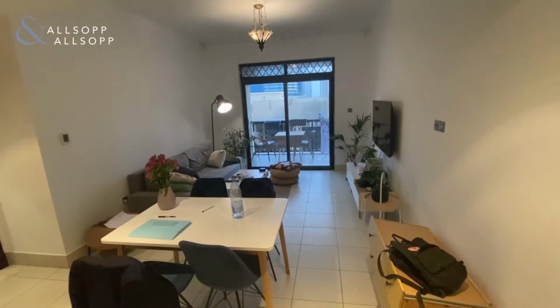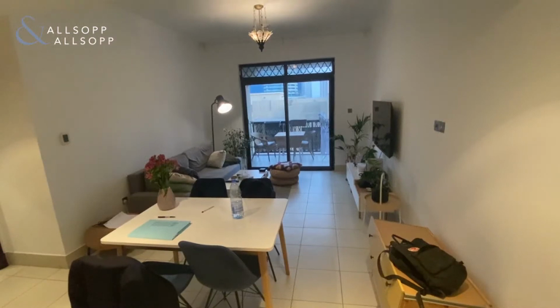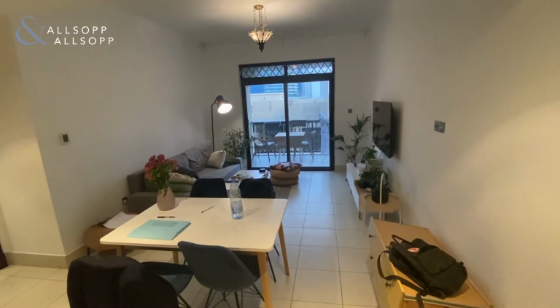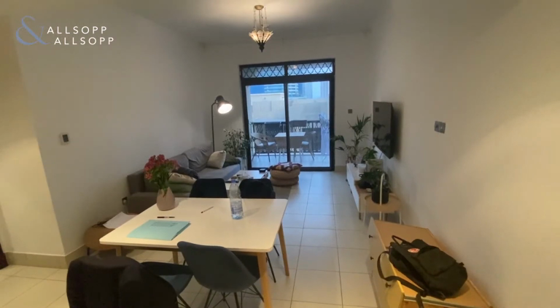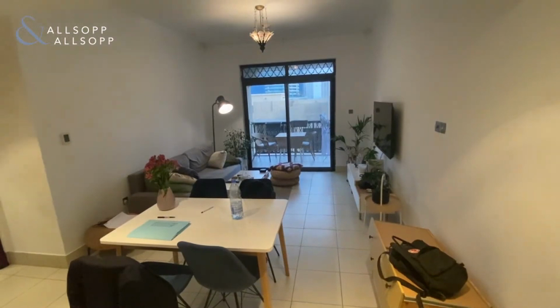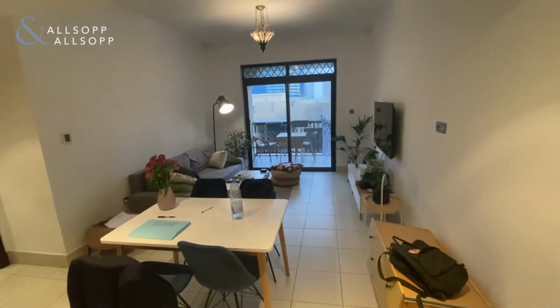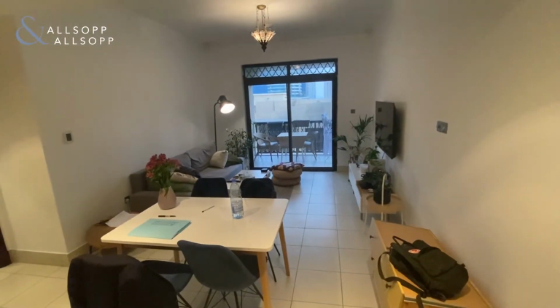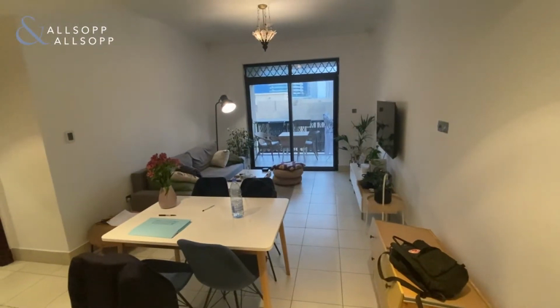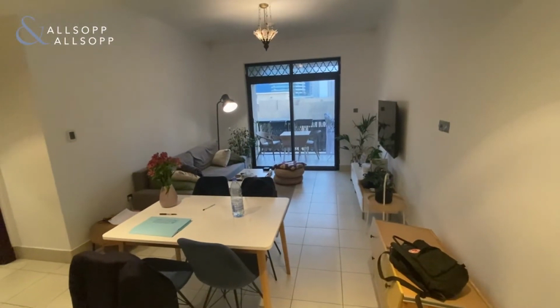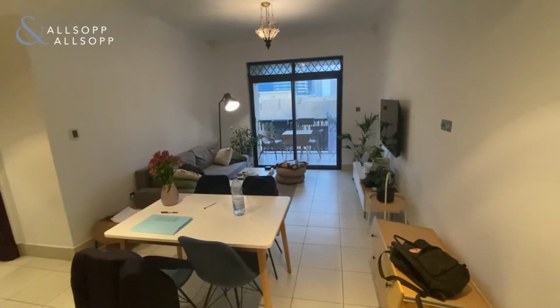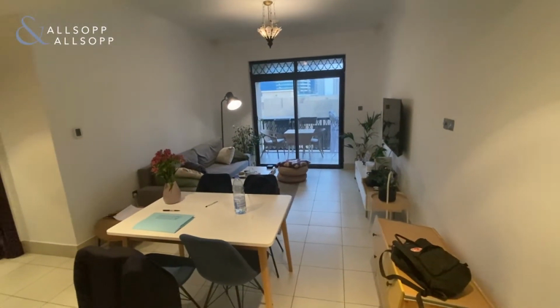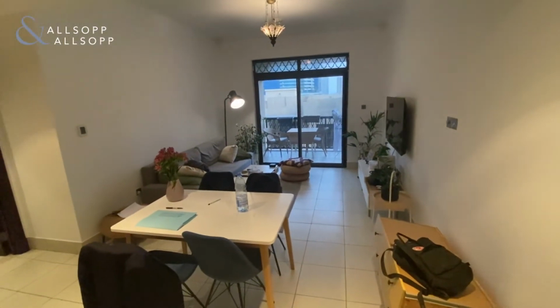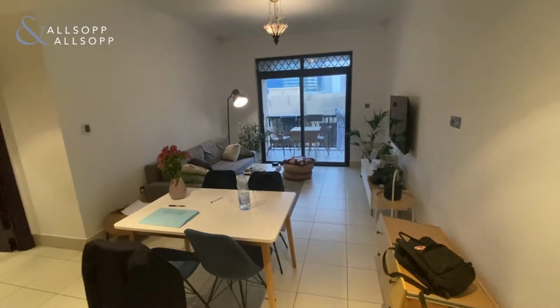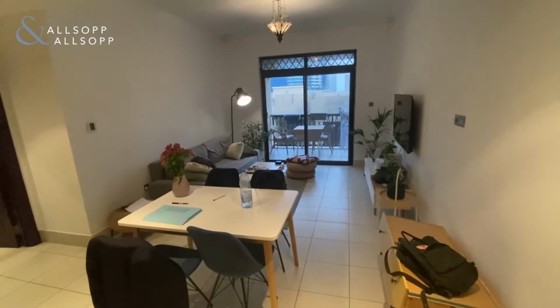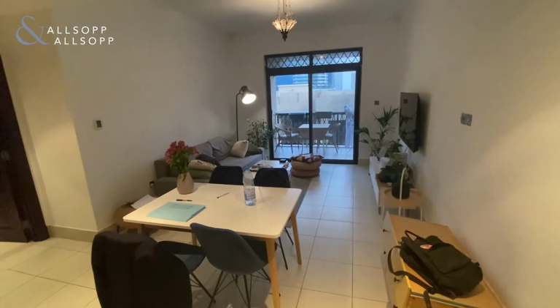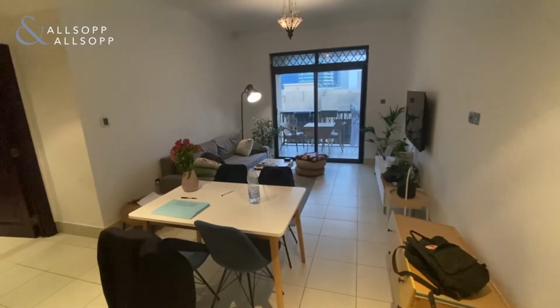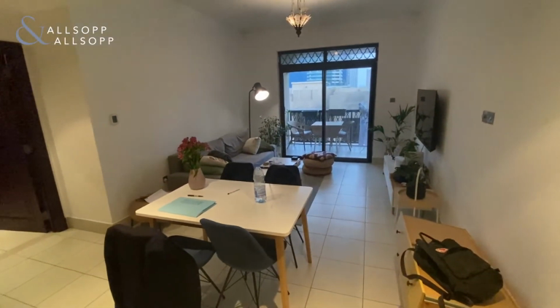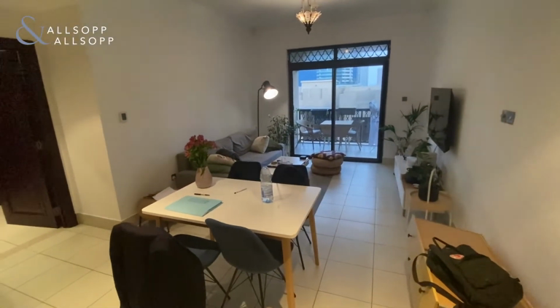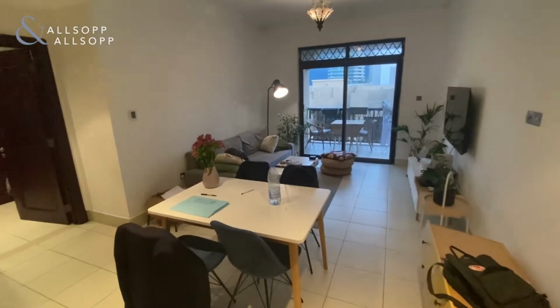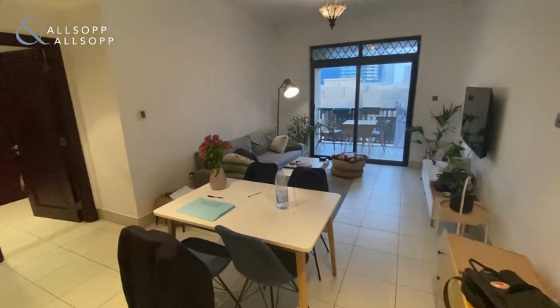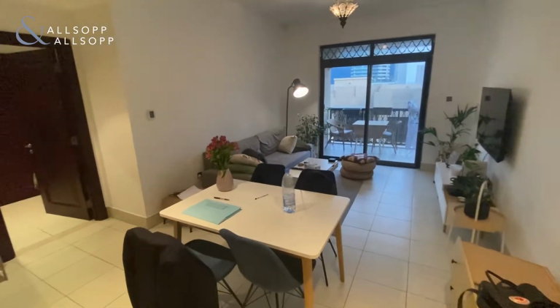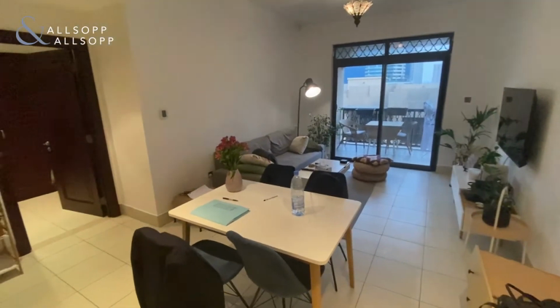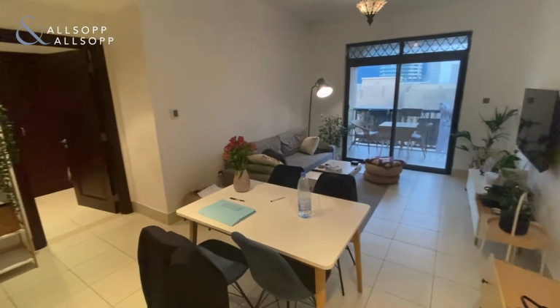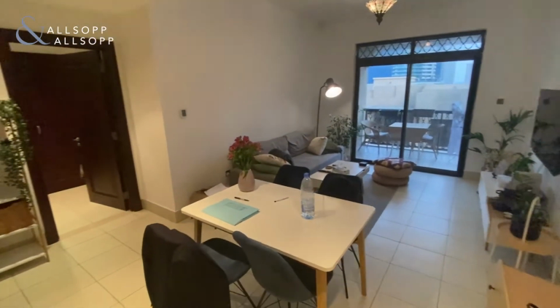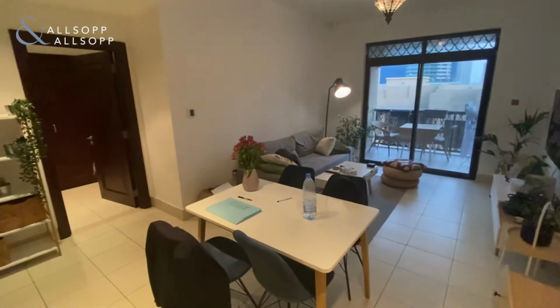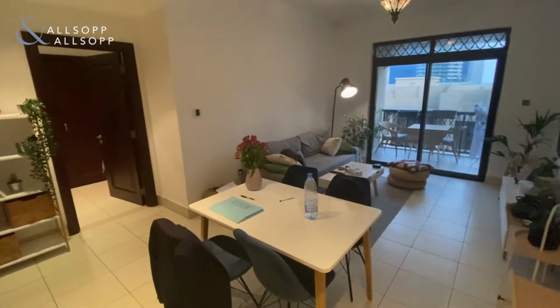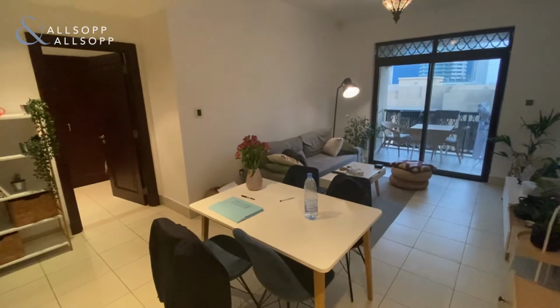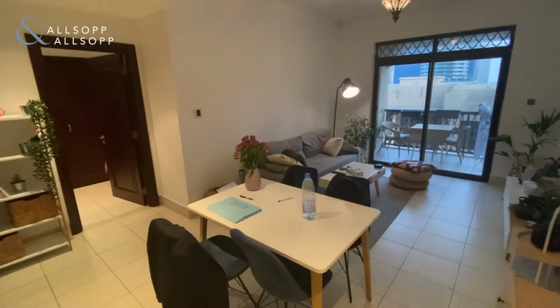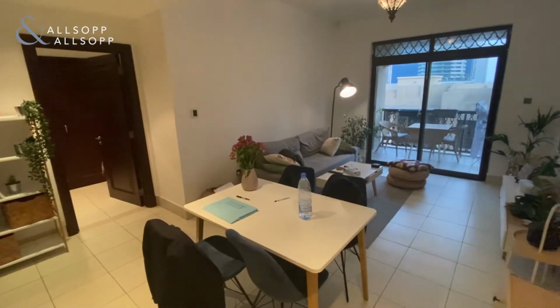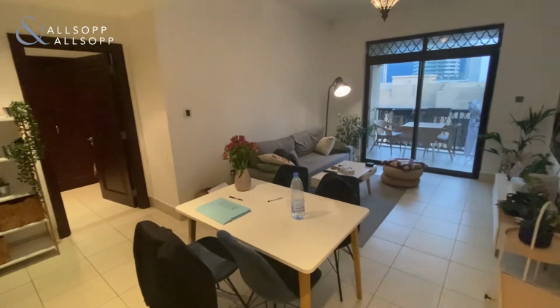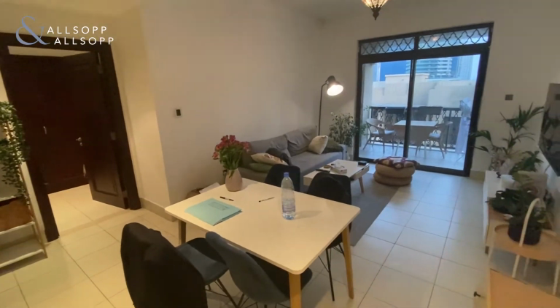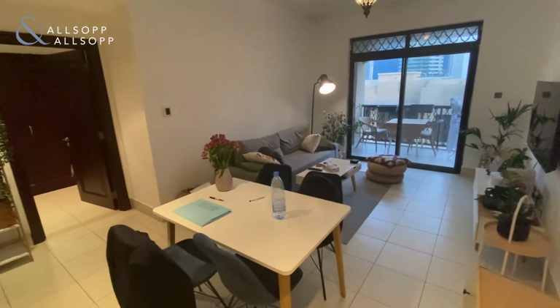Hi, this is Lorenzo from Allsop and Allsop Real Estate, and I'm showing you this one bedroom apartment in Reehan.